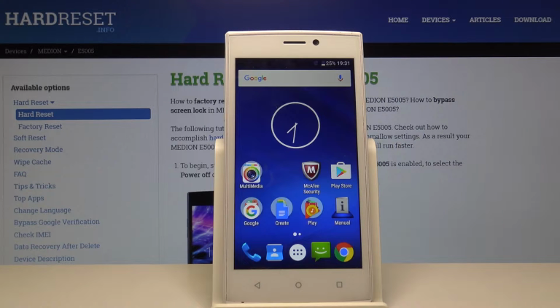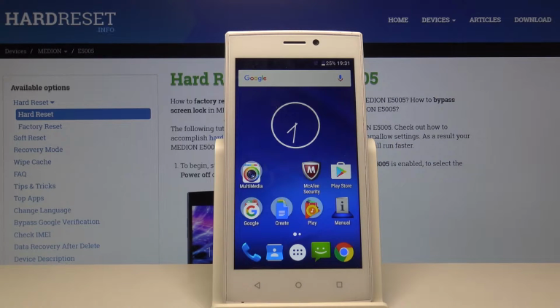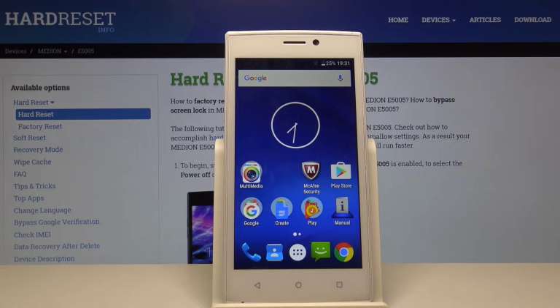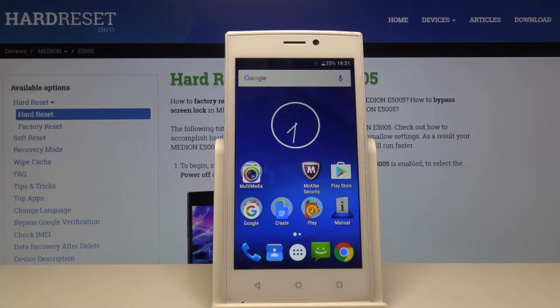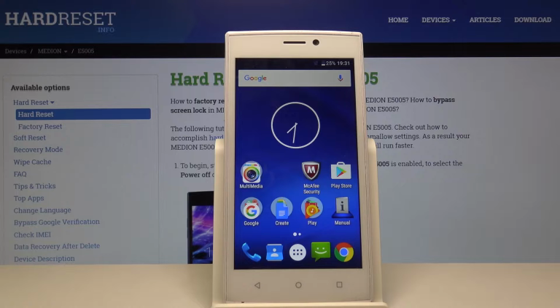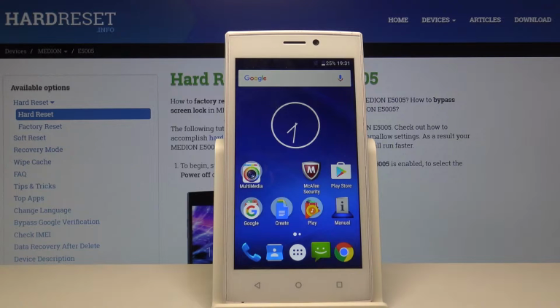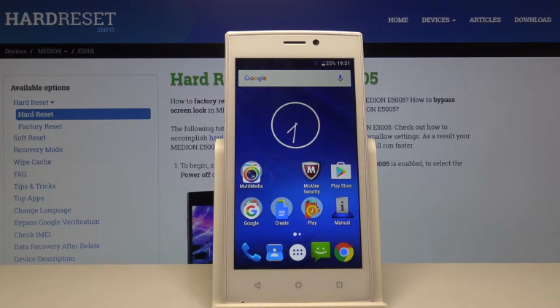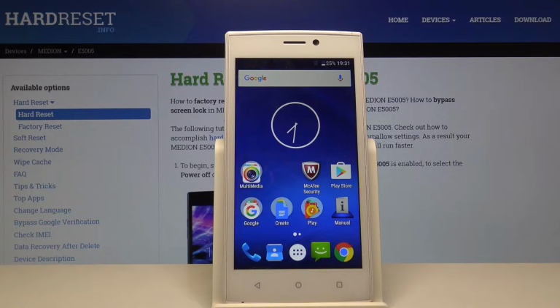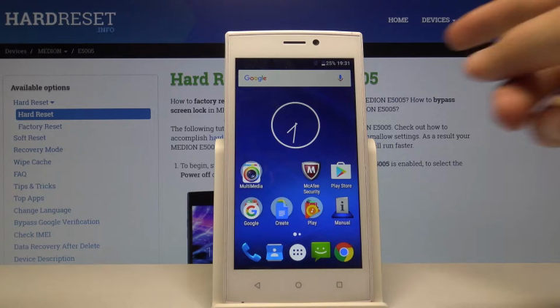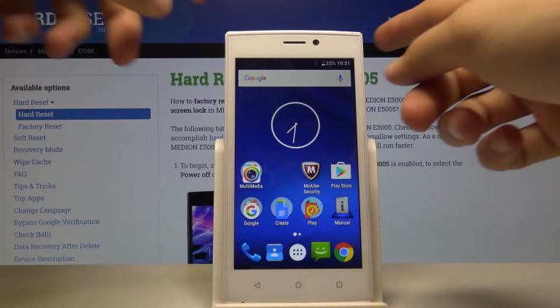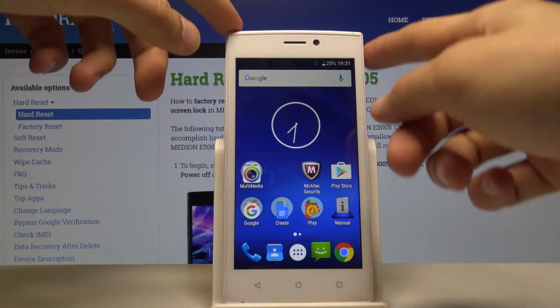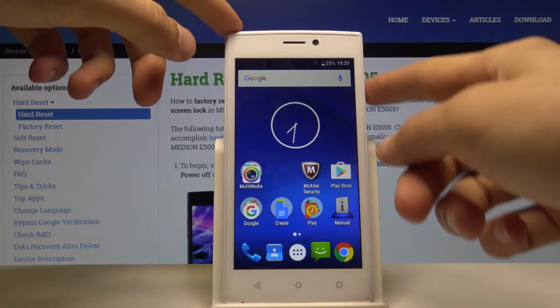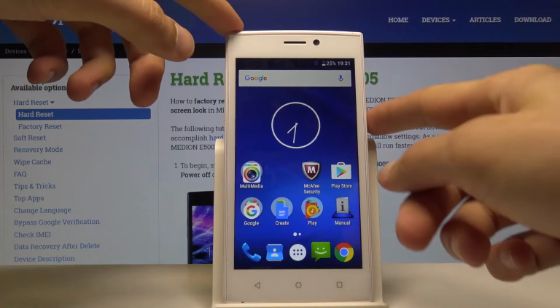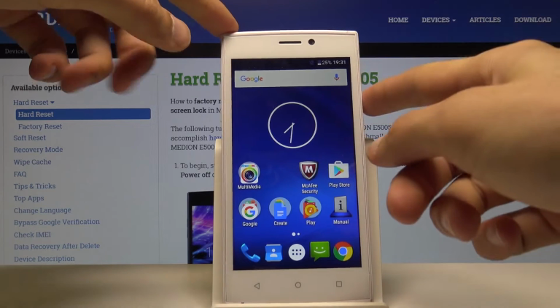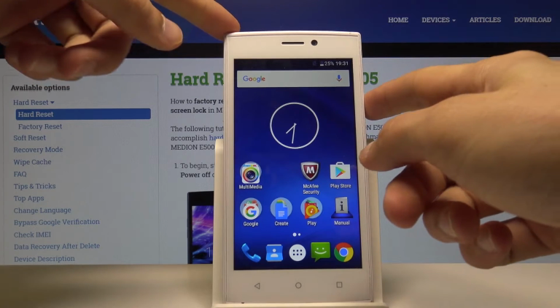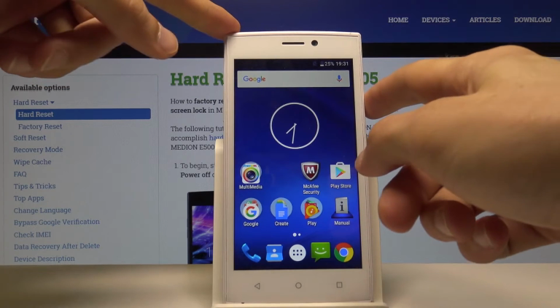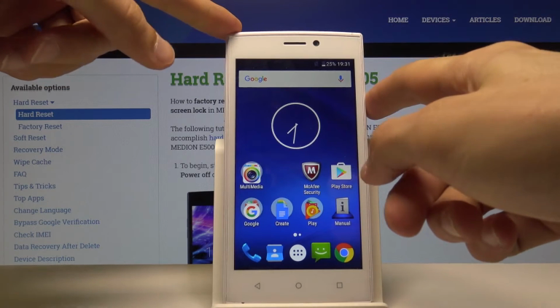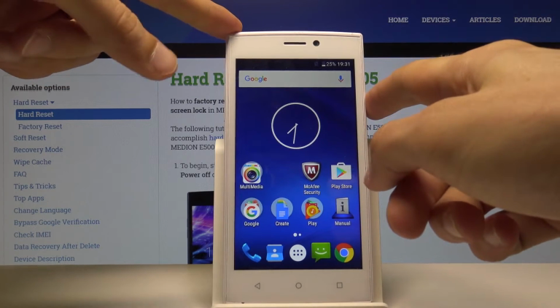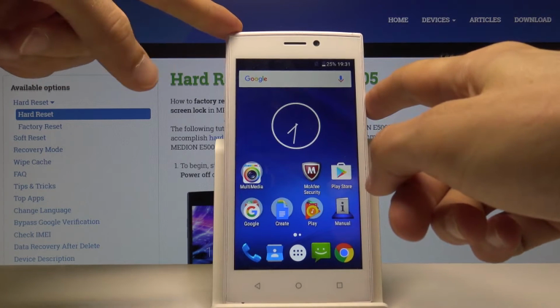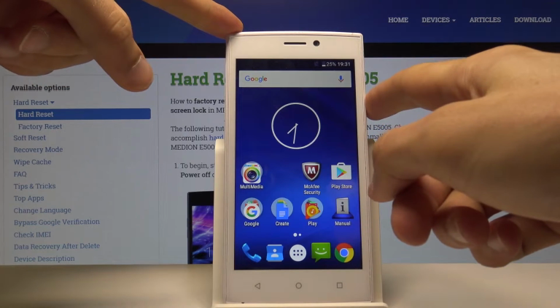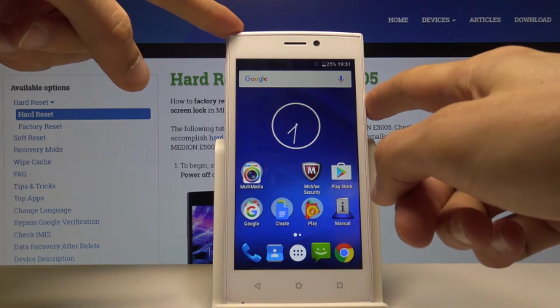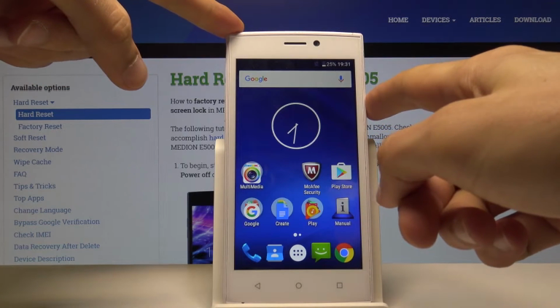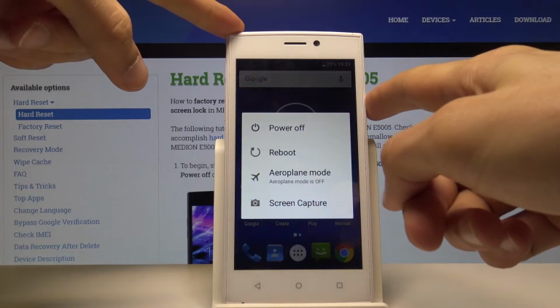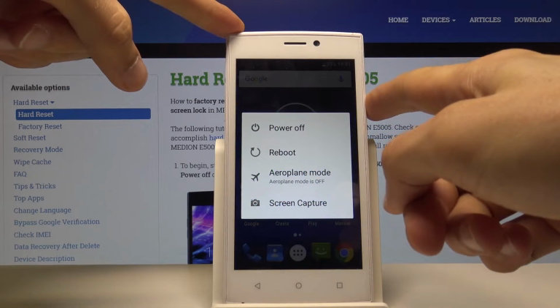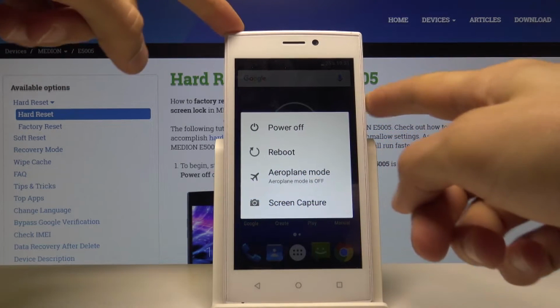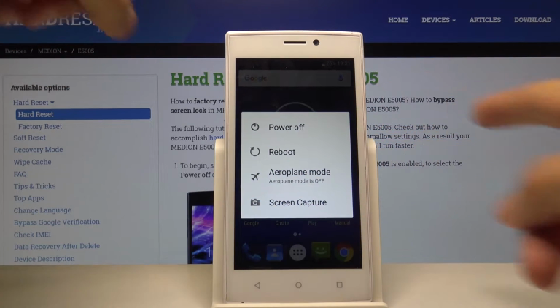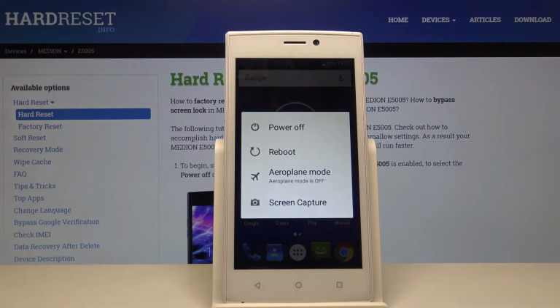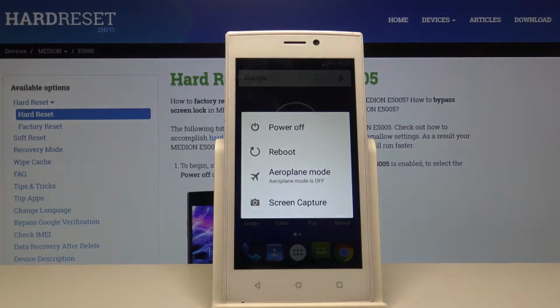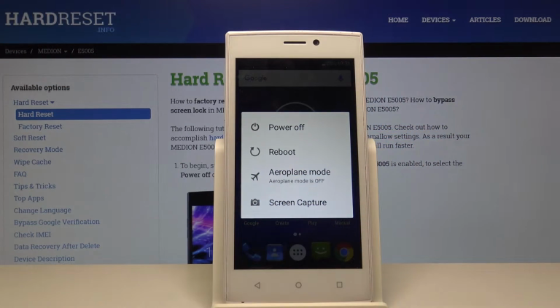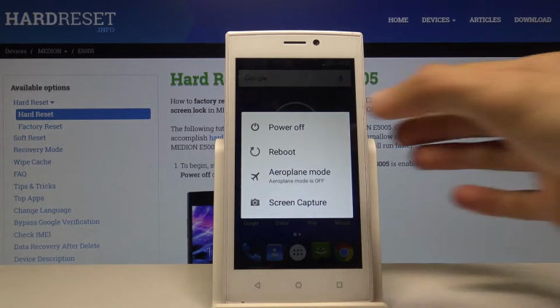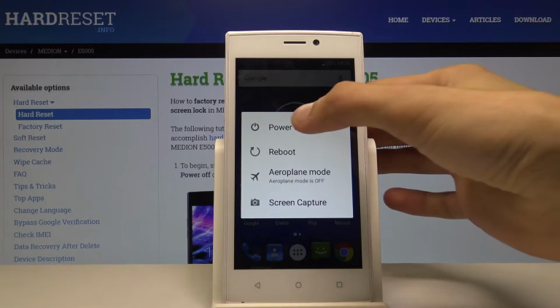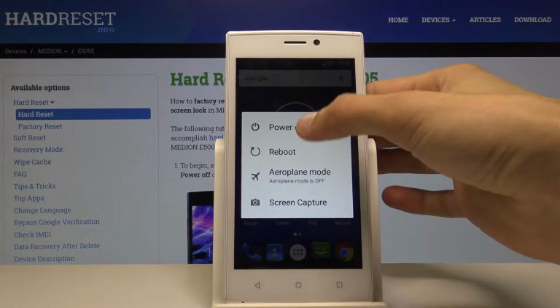To get started, we want to shut off the device, so hold the power key and then select power off.